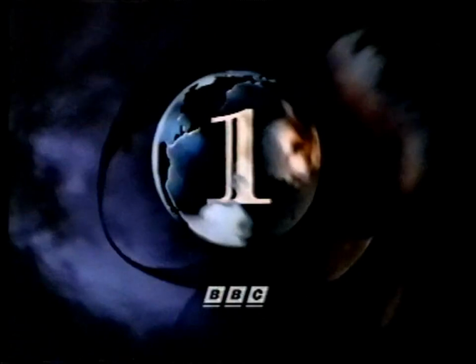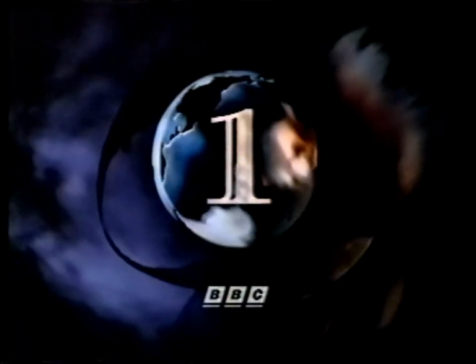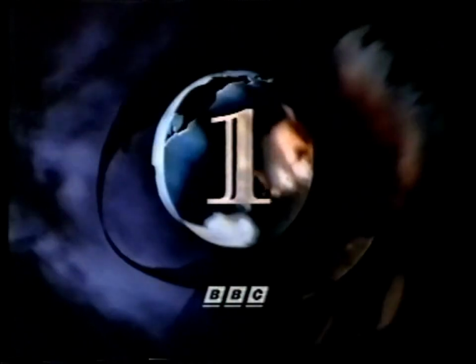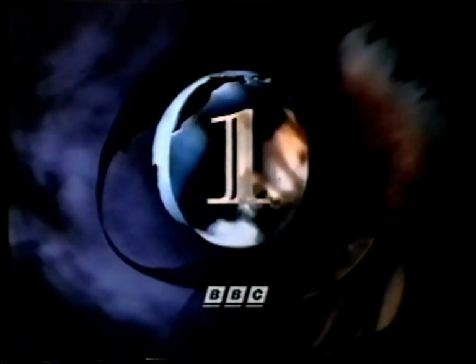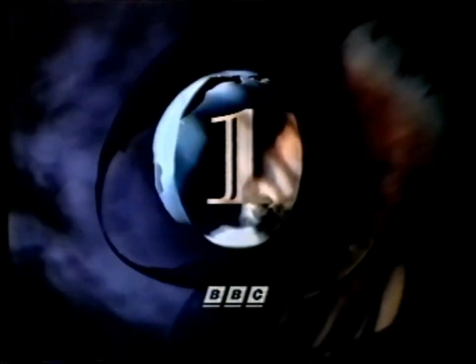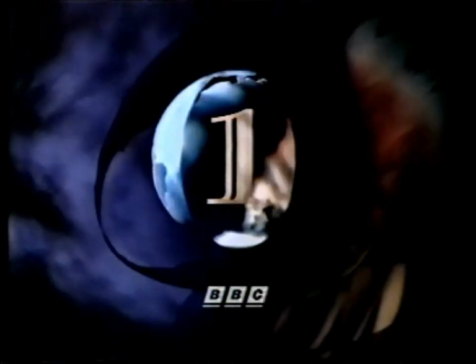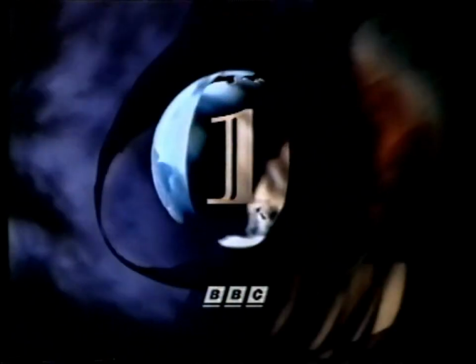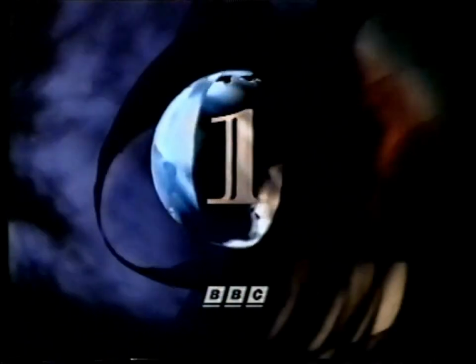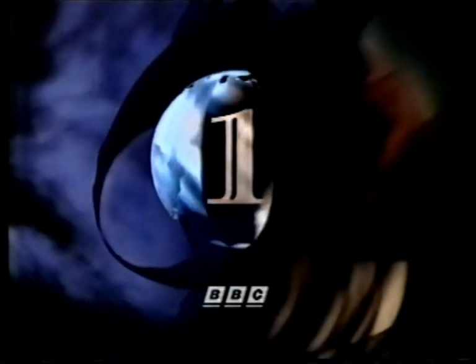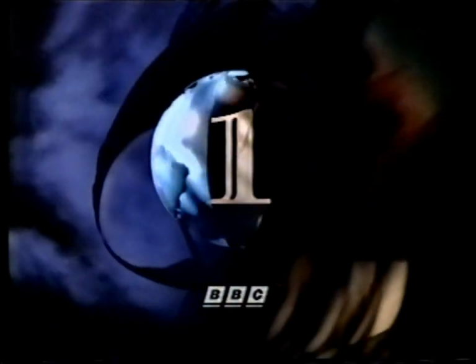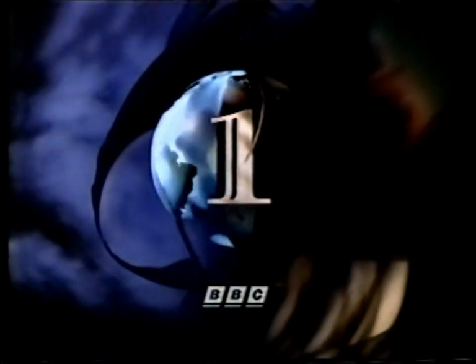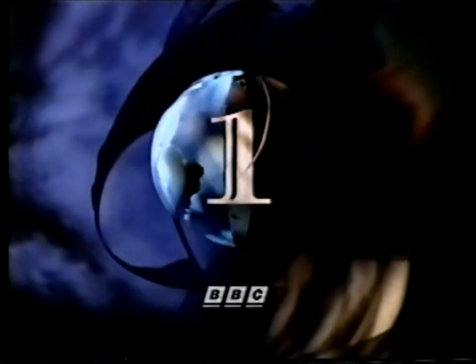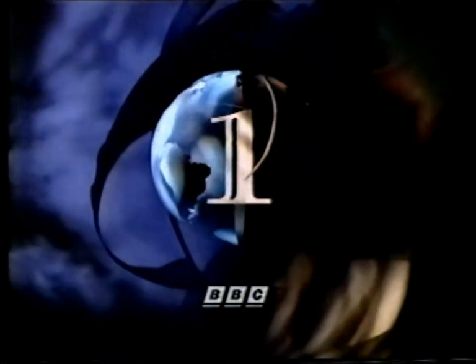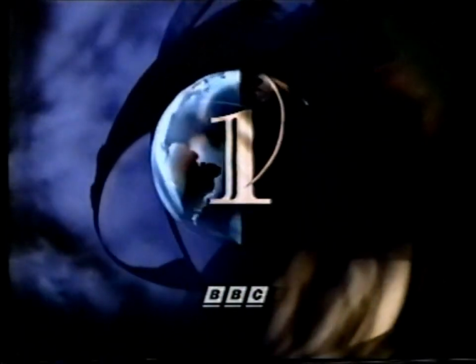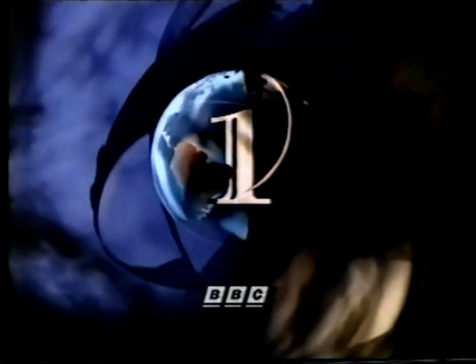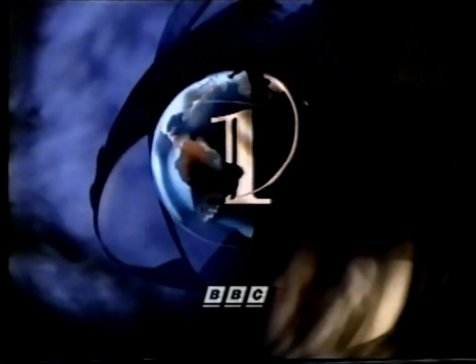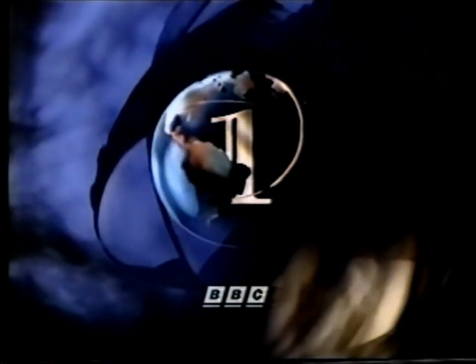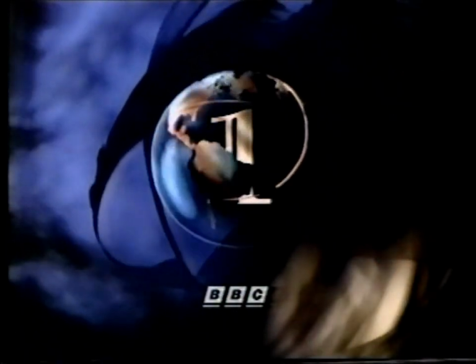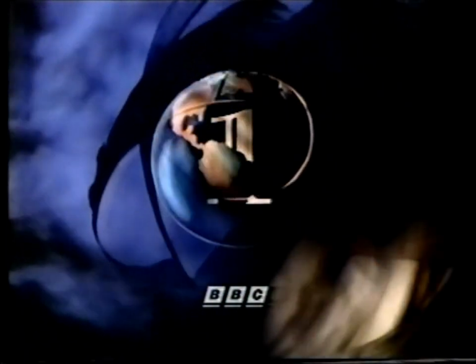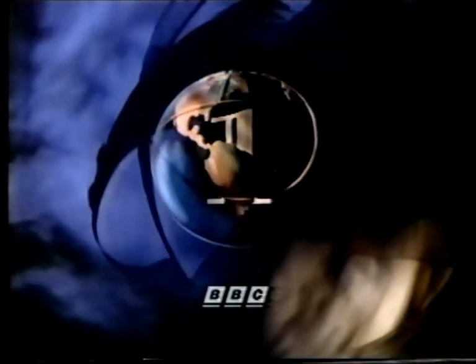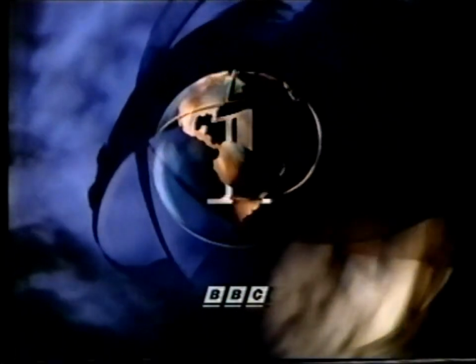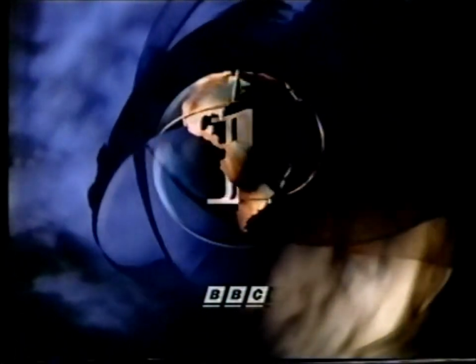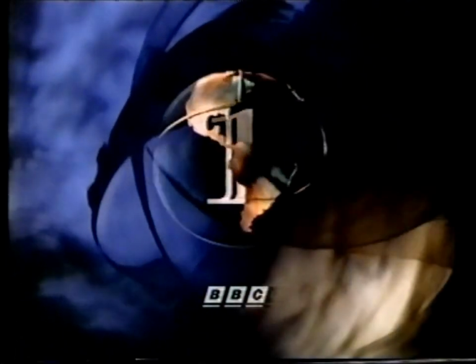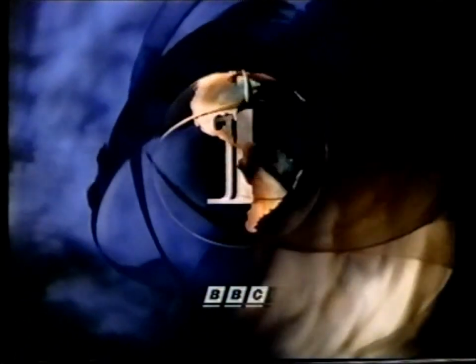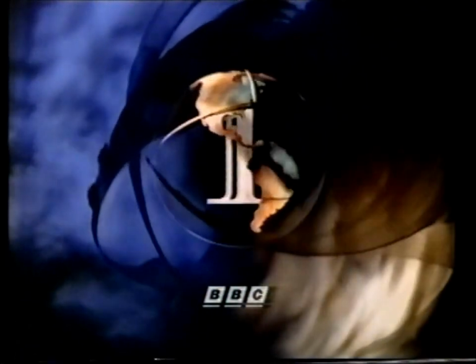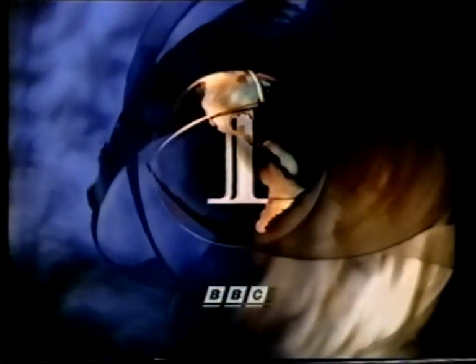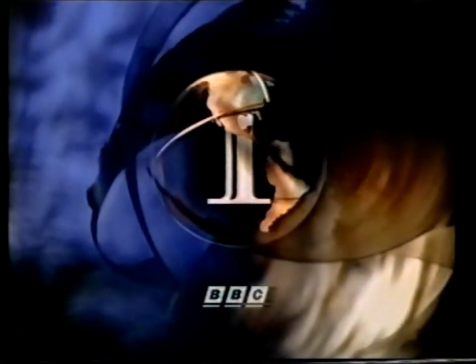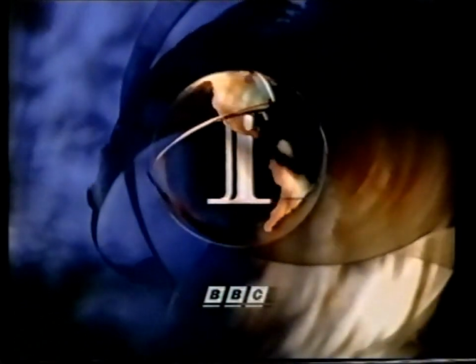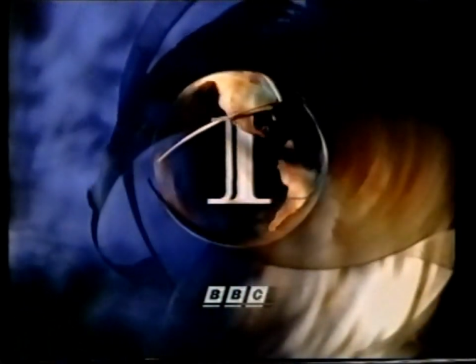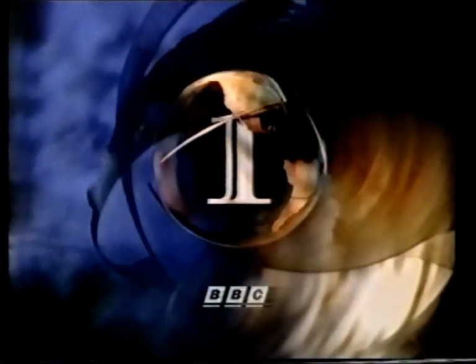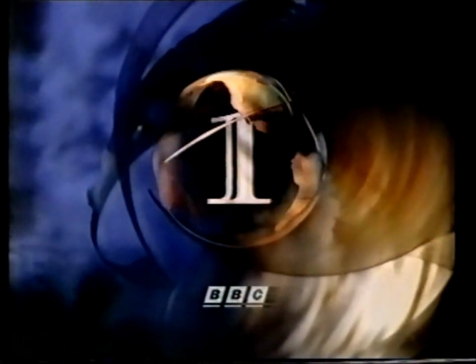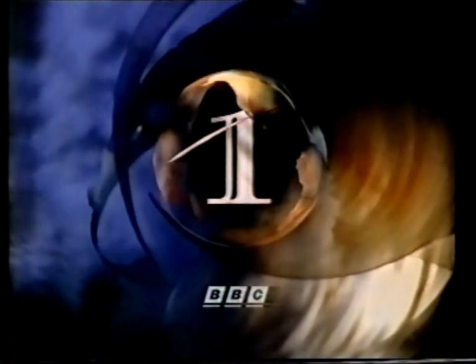Now on BBC One, Patrick Moore unravels the enigma of light pollution in the sky at night.